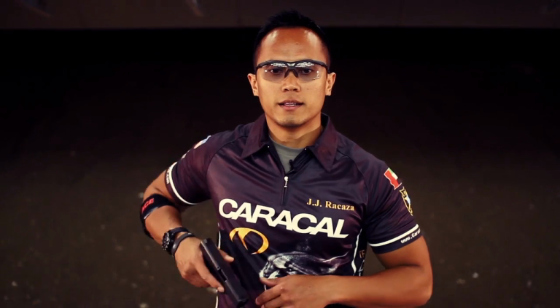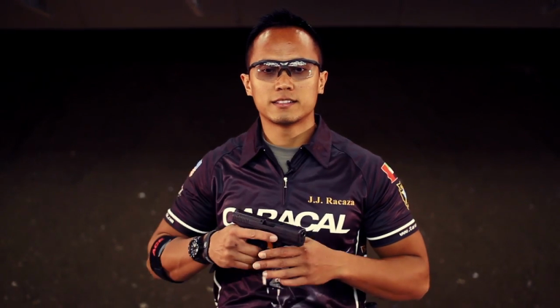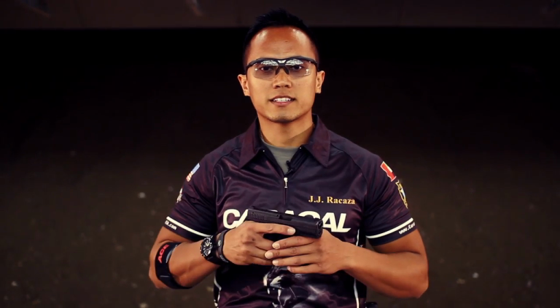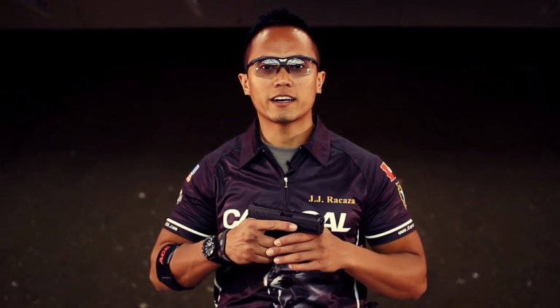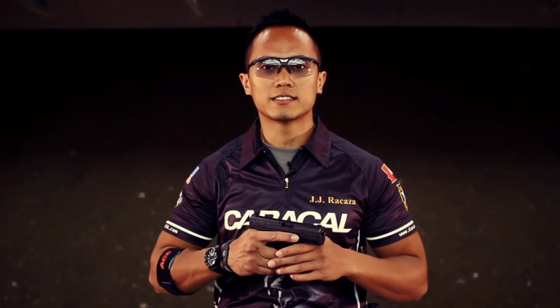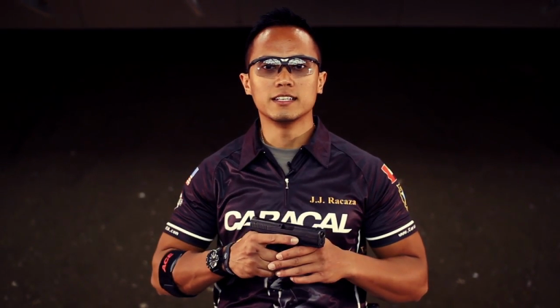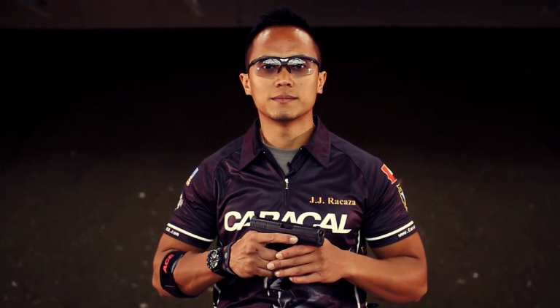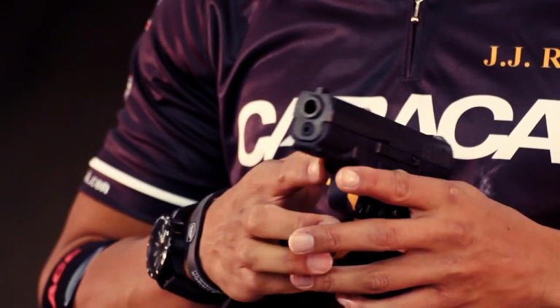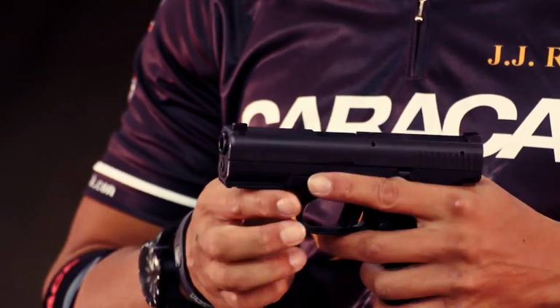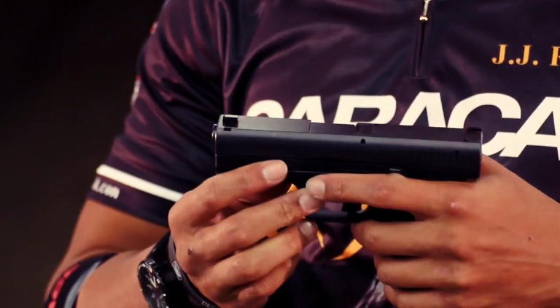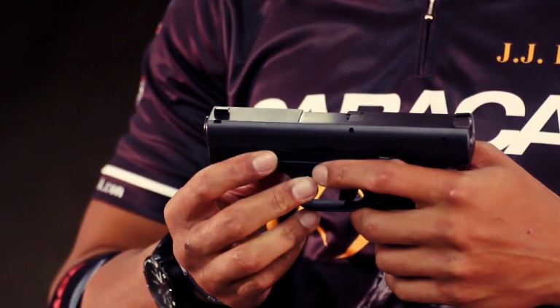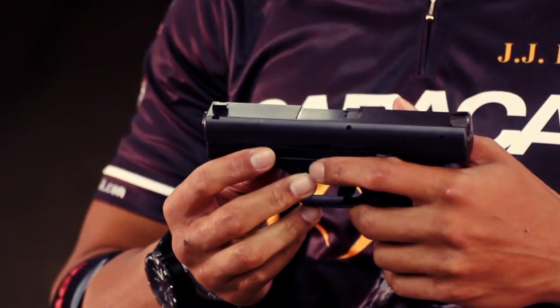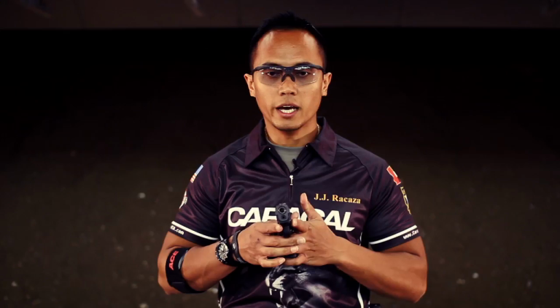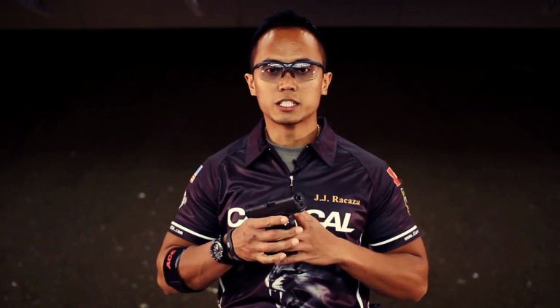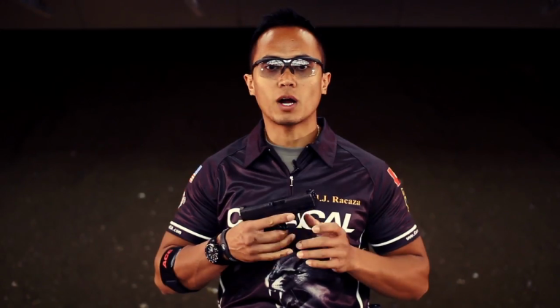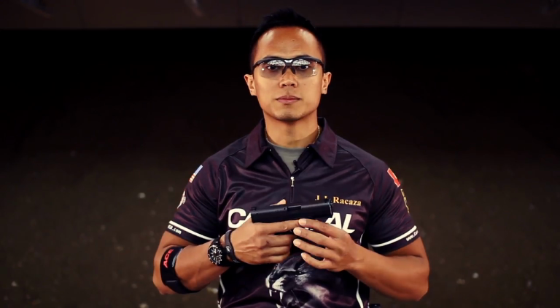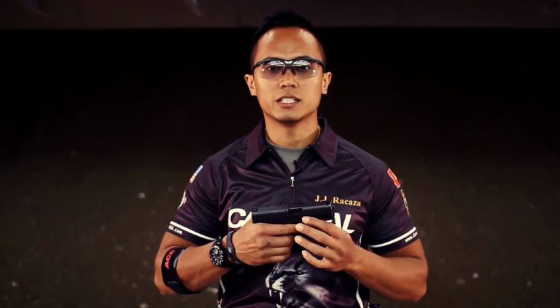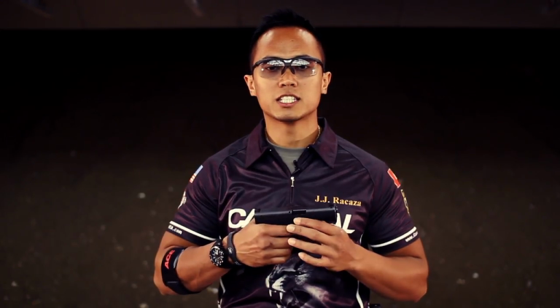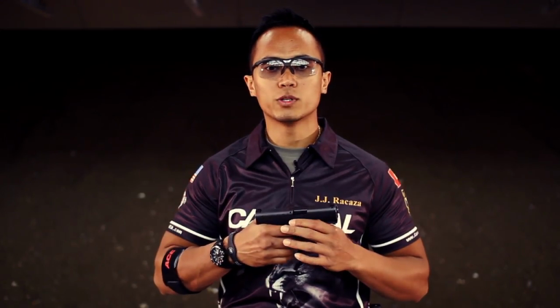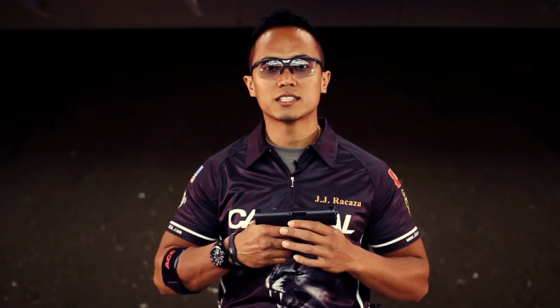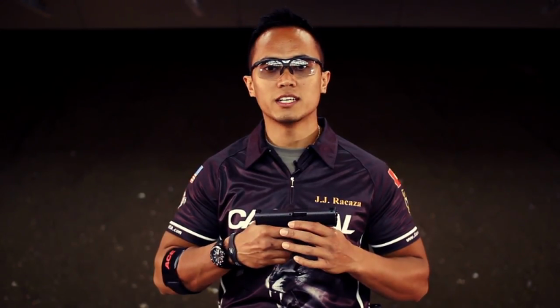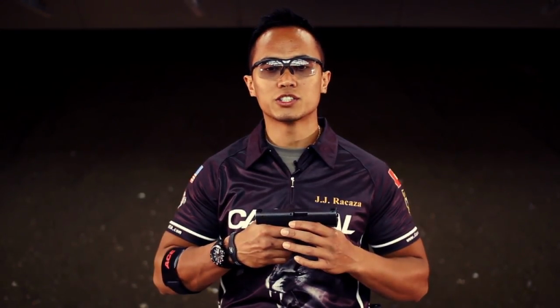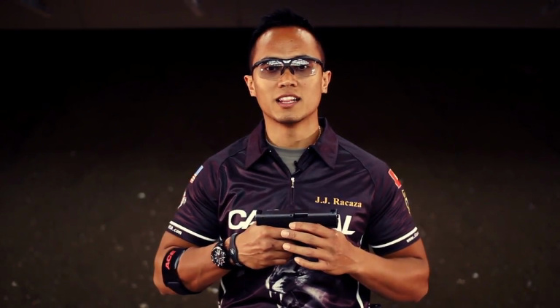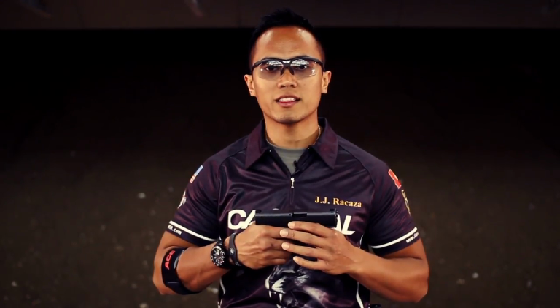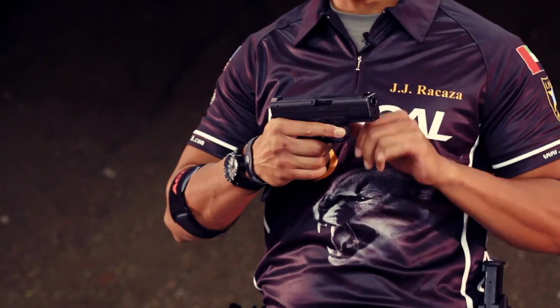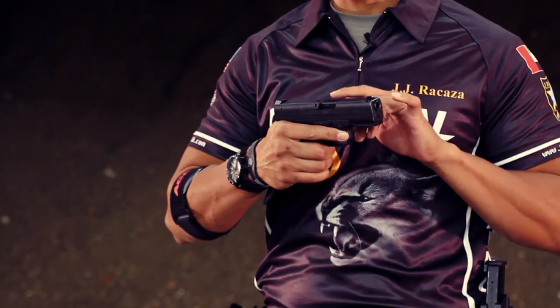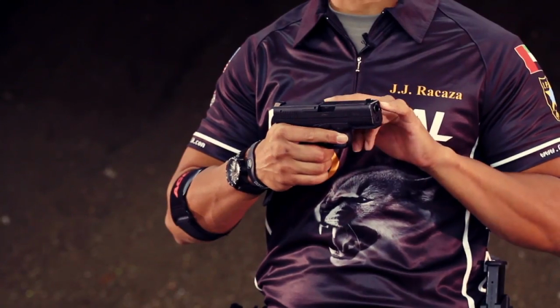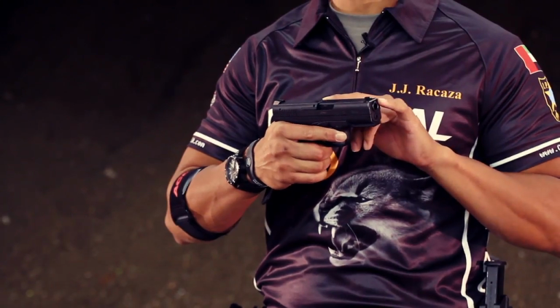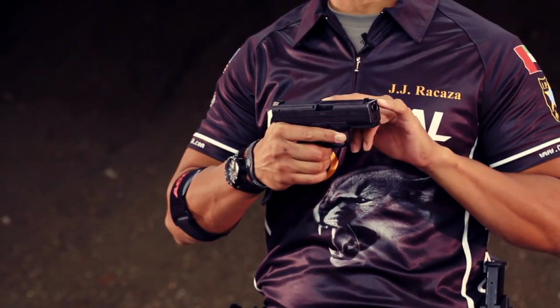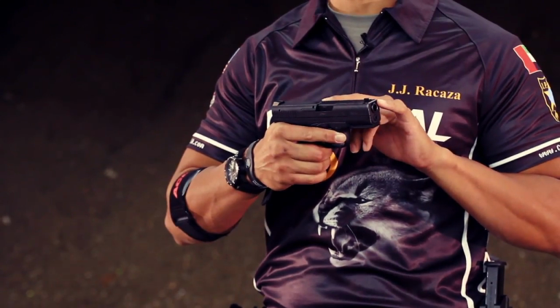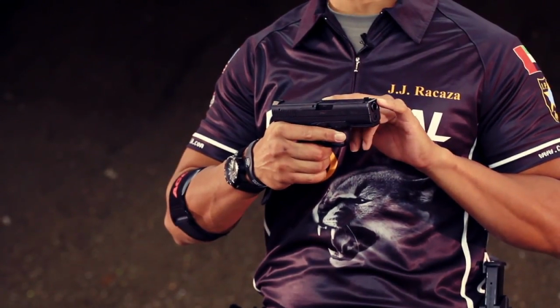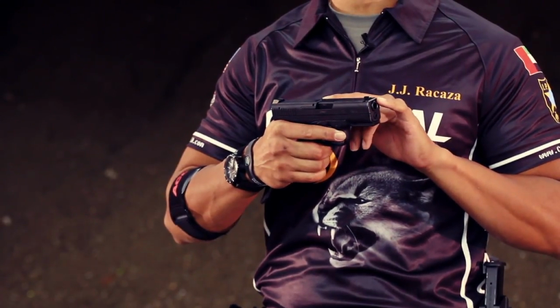This is the Caracal C — this is their compact version. It is approximately 6.6 inches in length and rocks about a three and a half inch barrel.